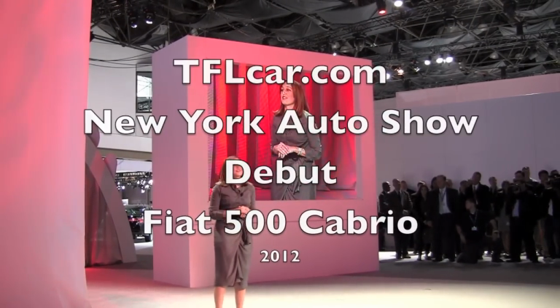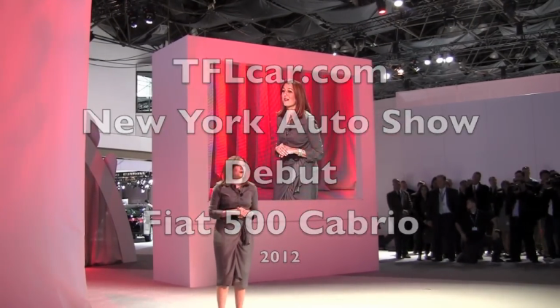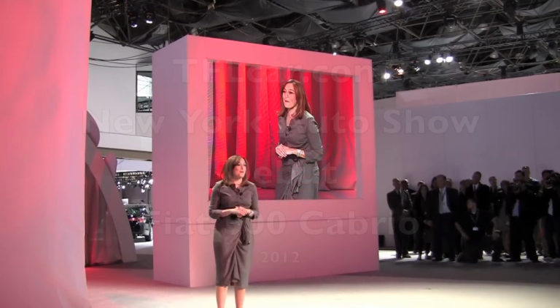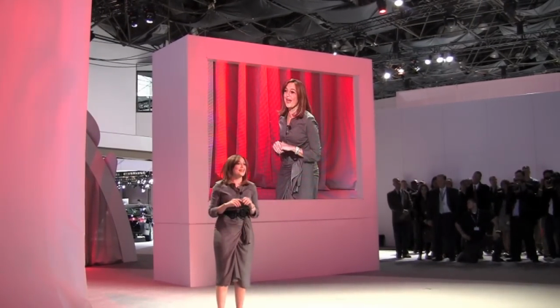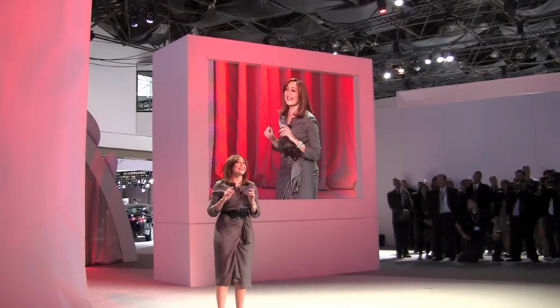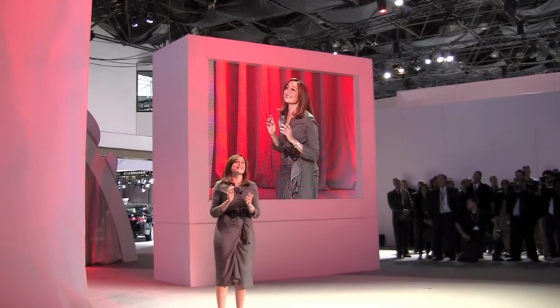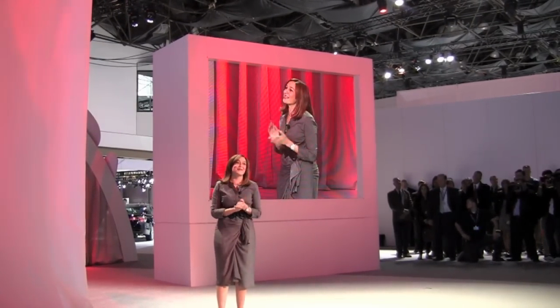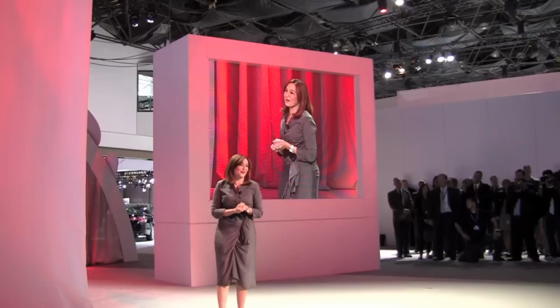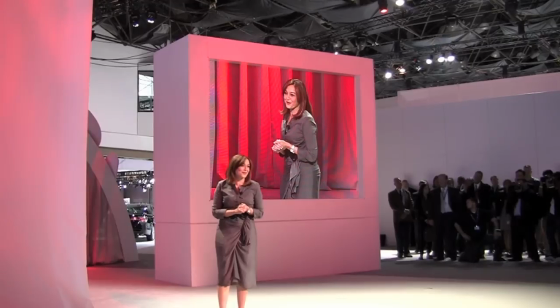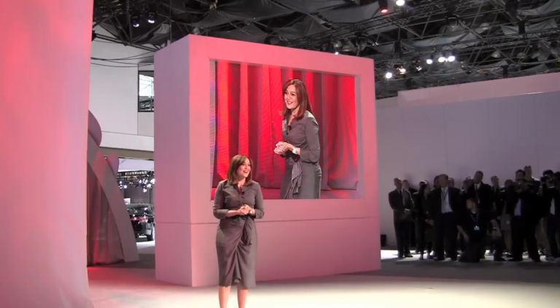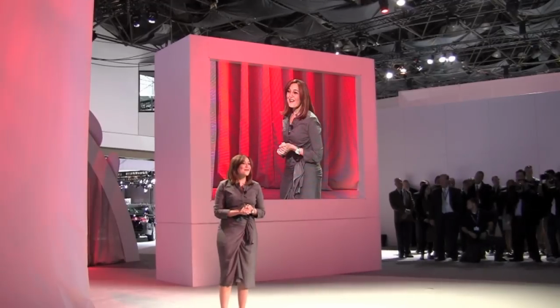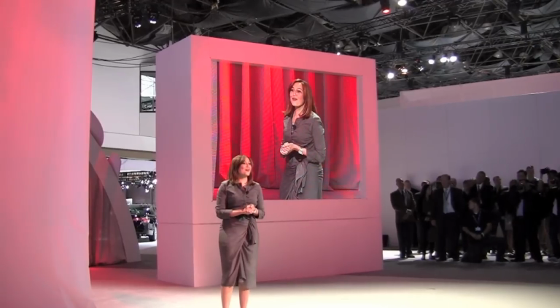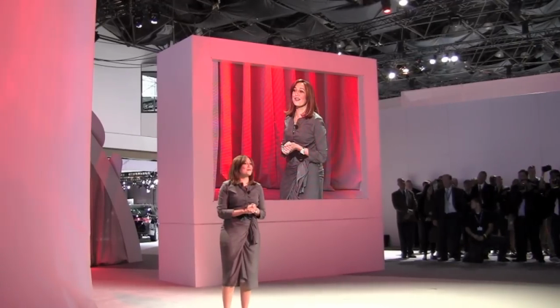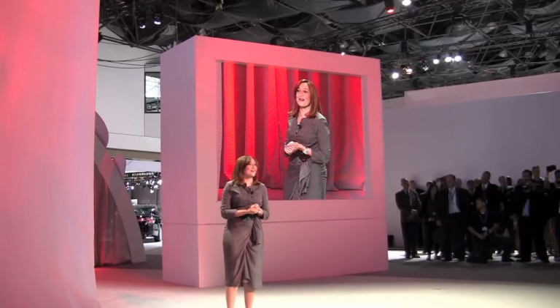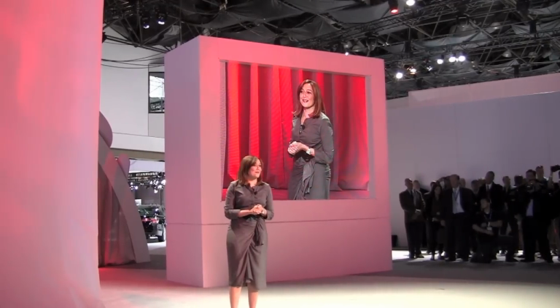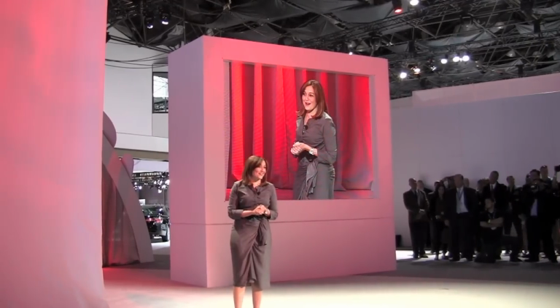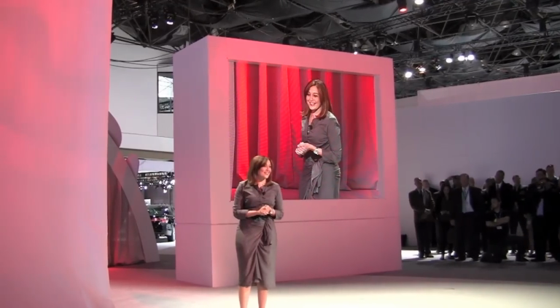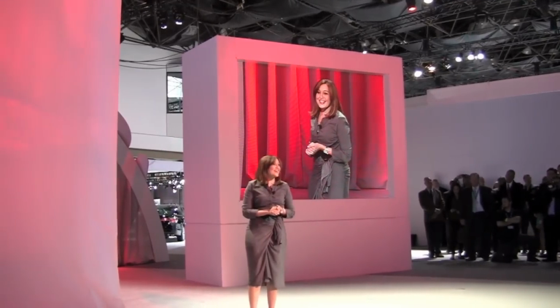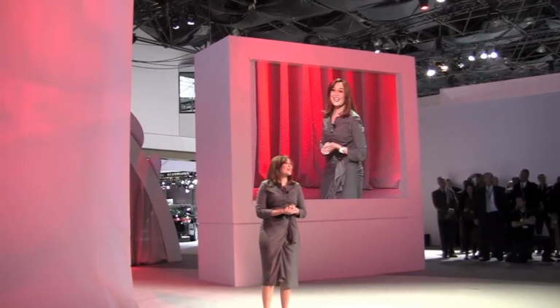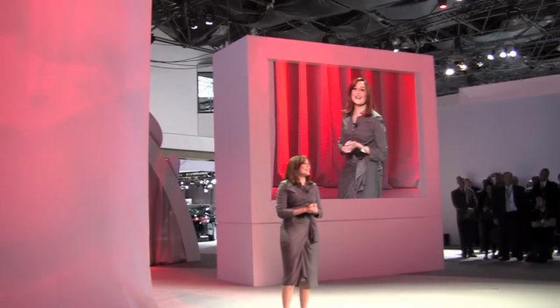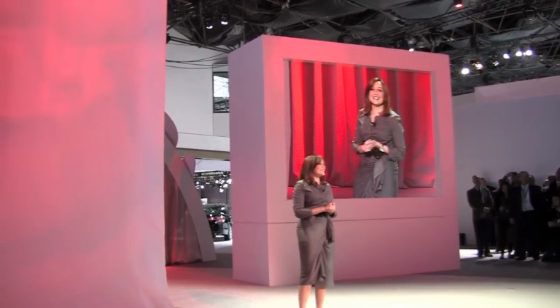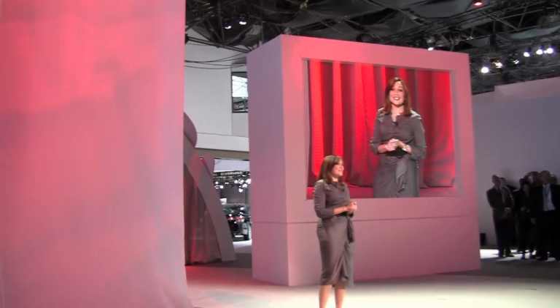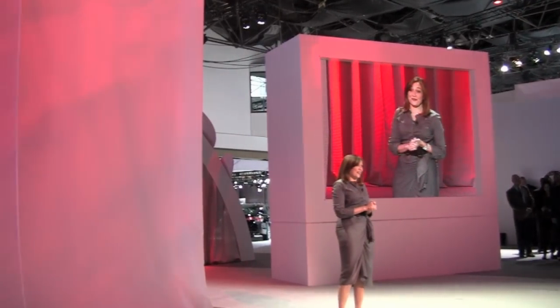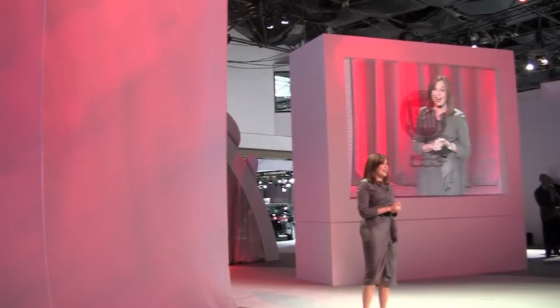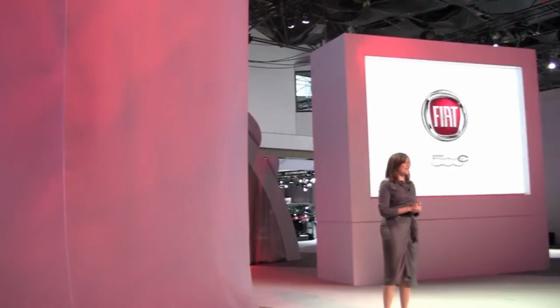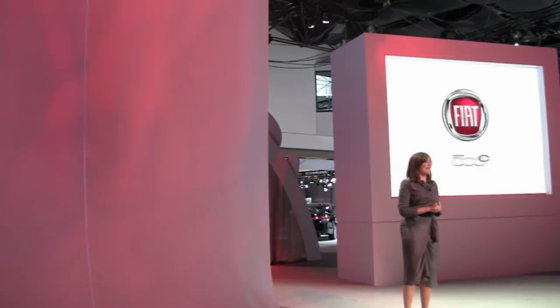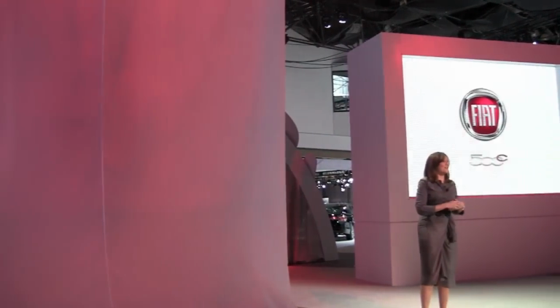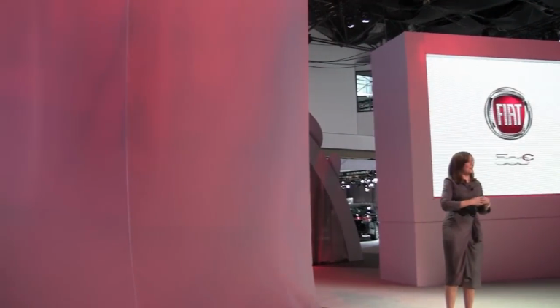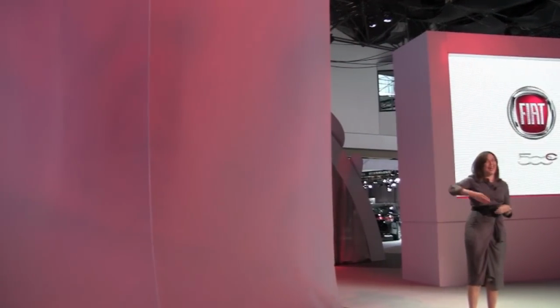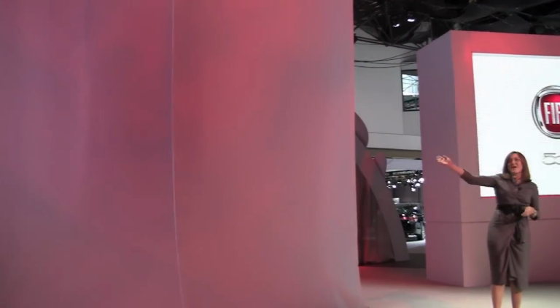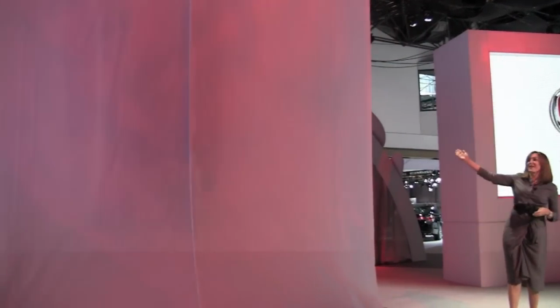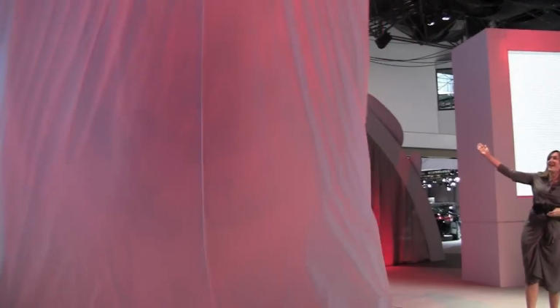Making its debut for the American market, here is the Fiat 500 Cabrio!